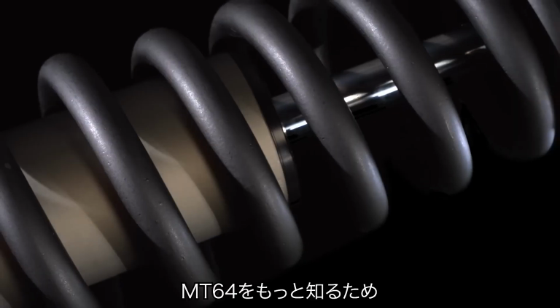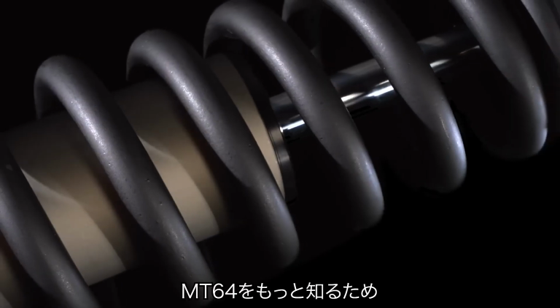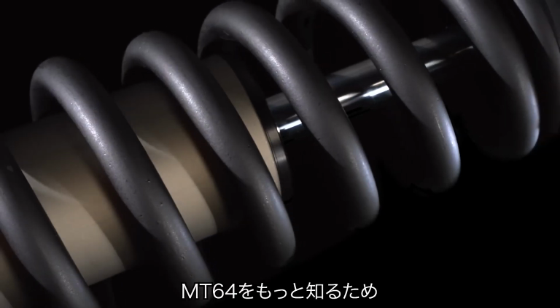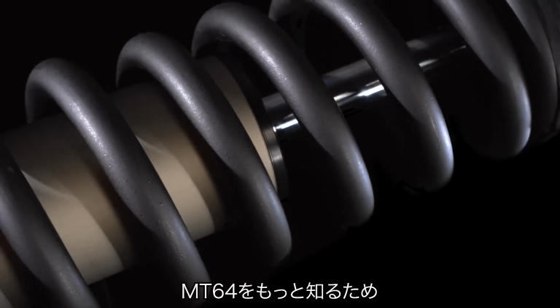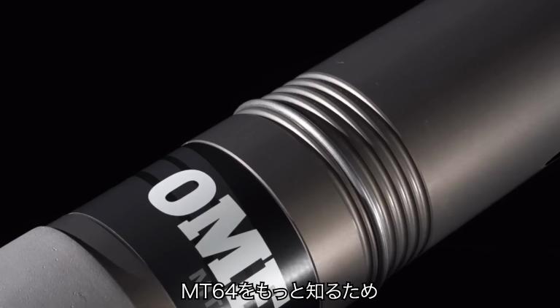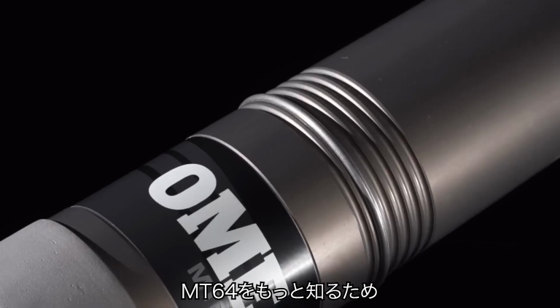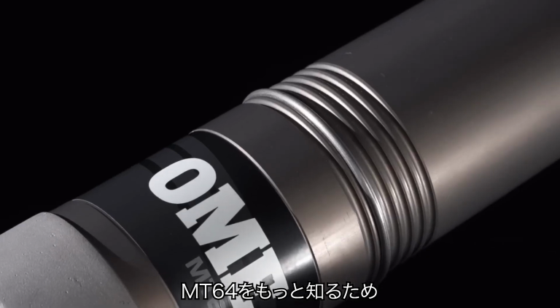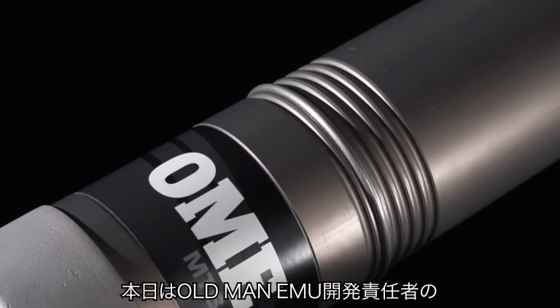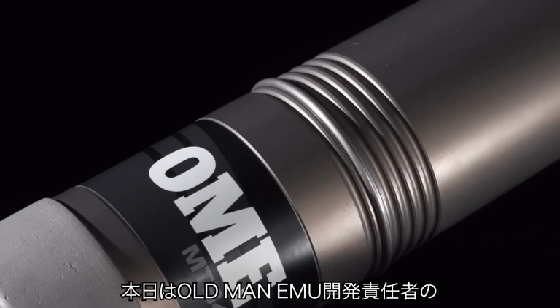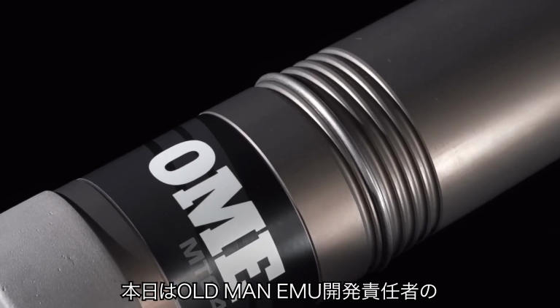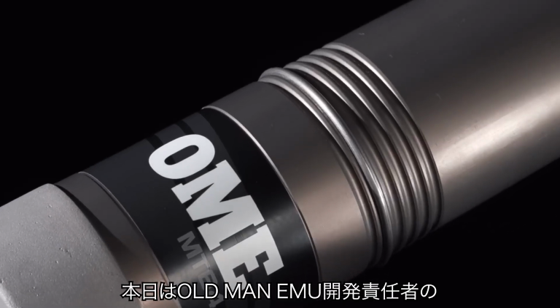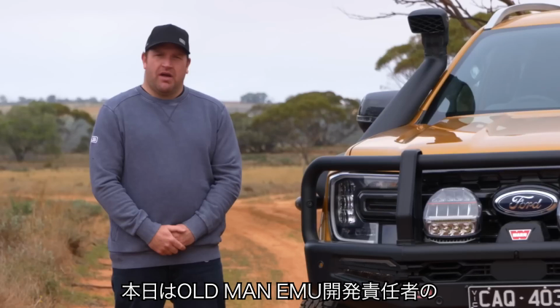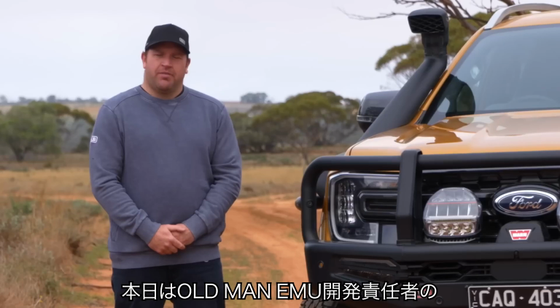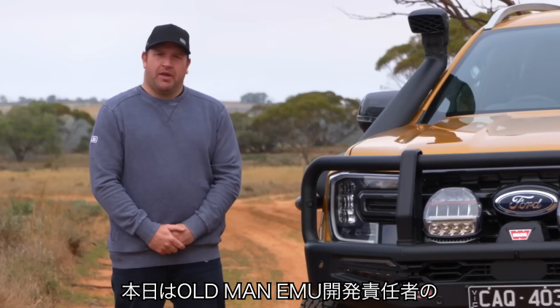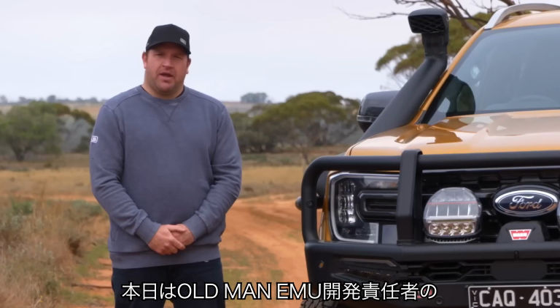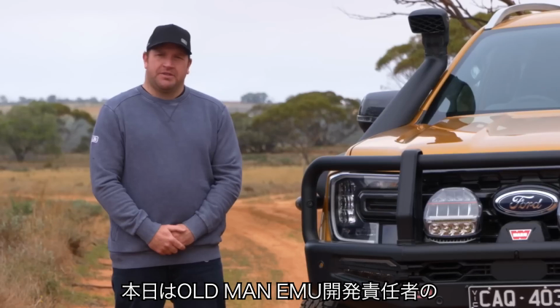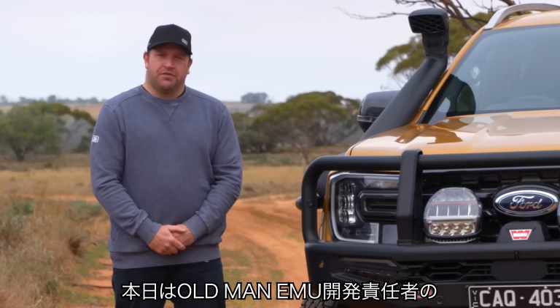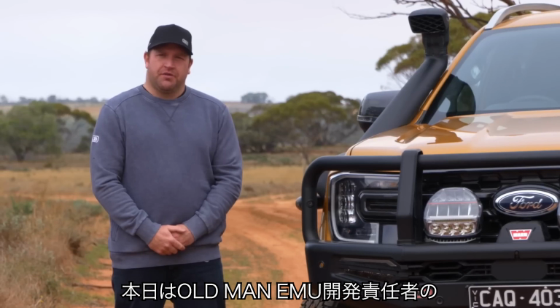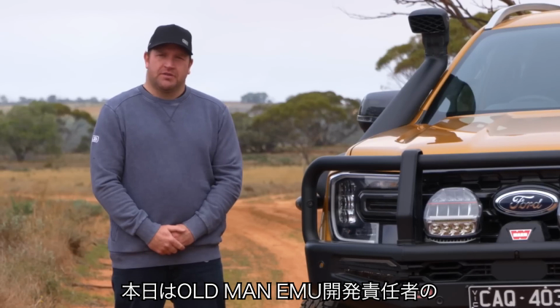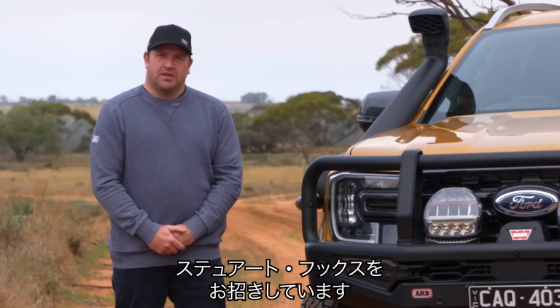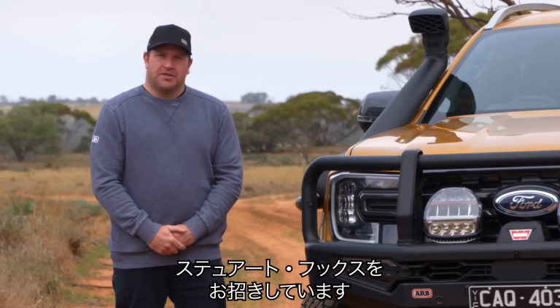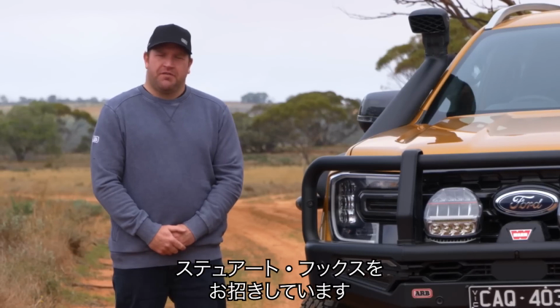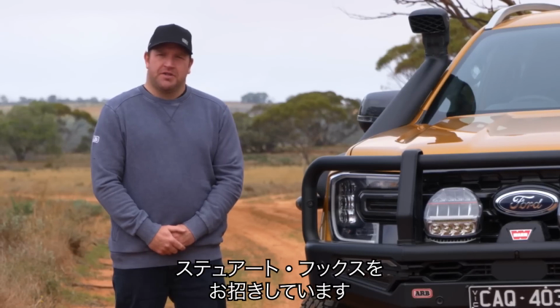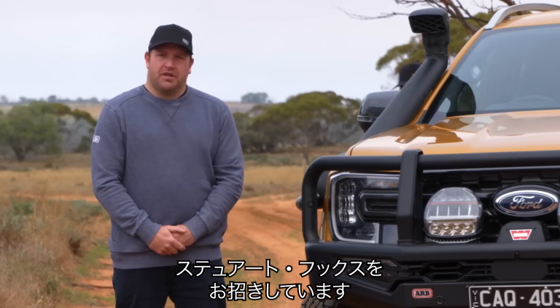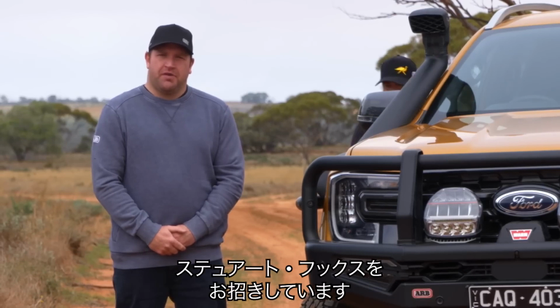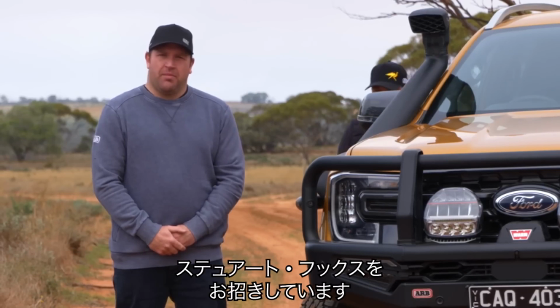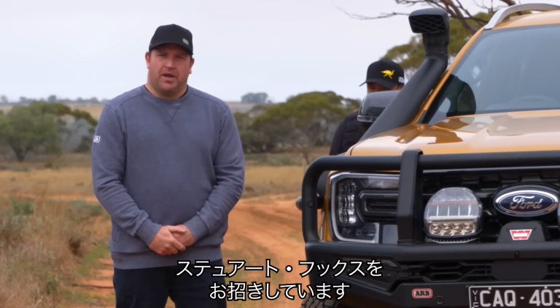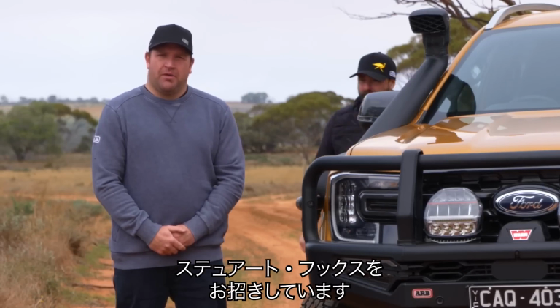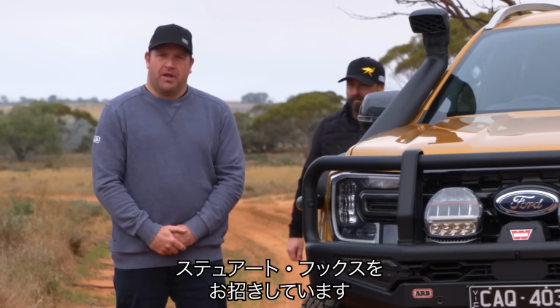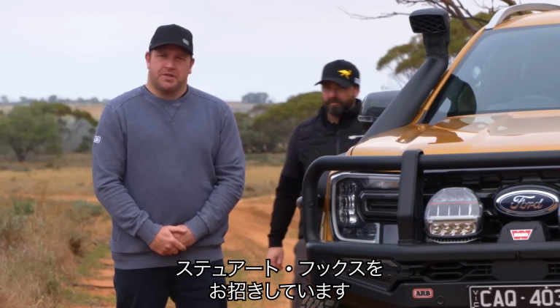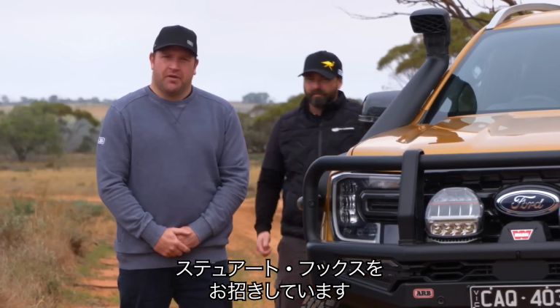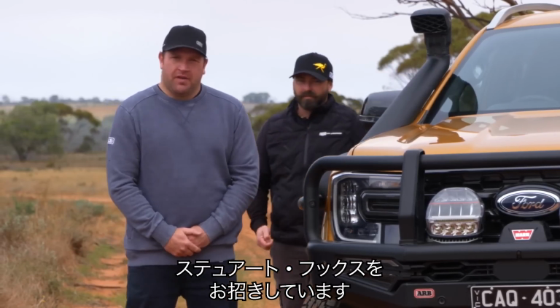To learn more about the MT-64, I have with me here today Stuart Fuchs, Chief Engineer for the Old Man EMU engineering team.